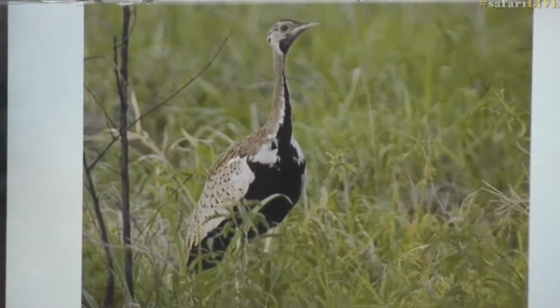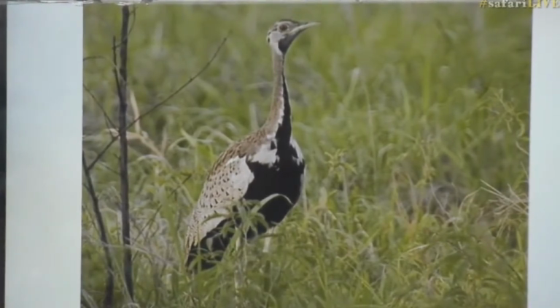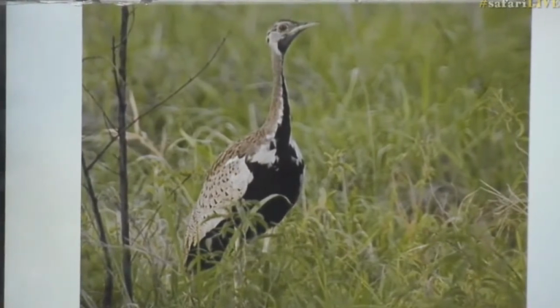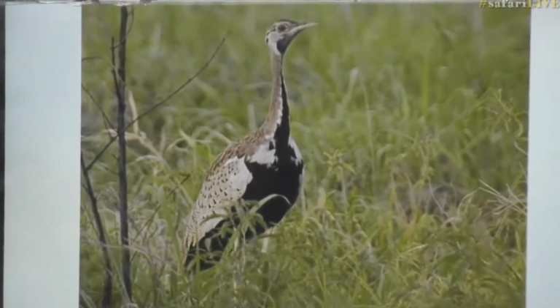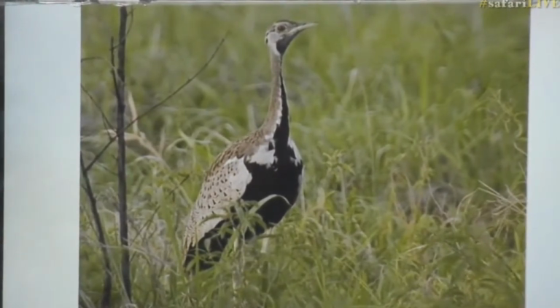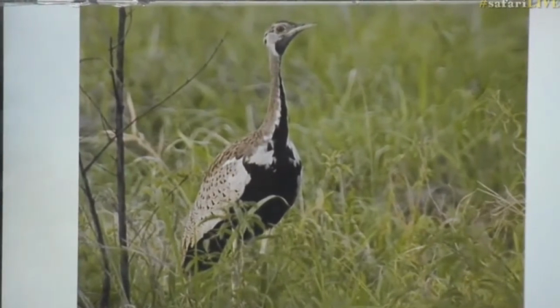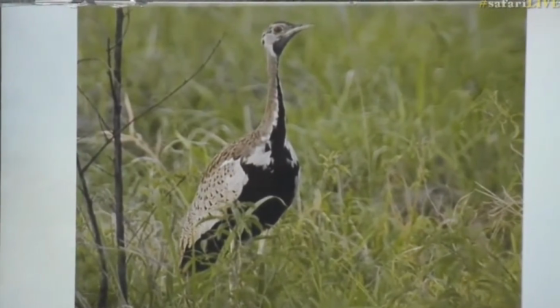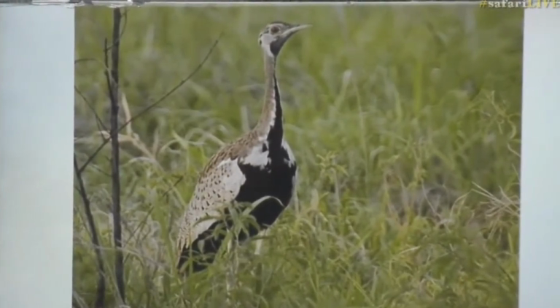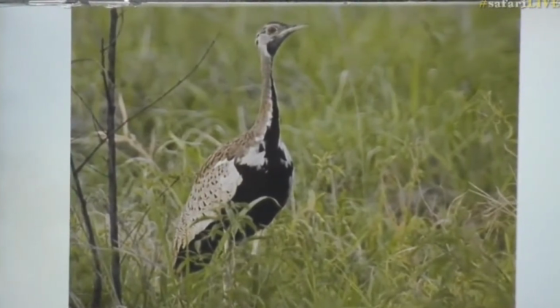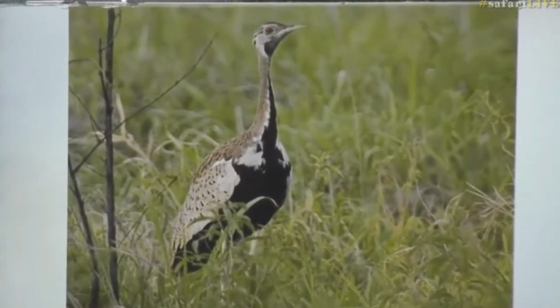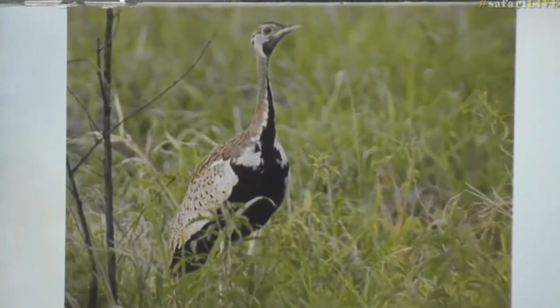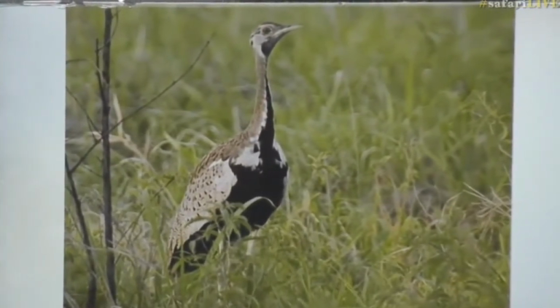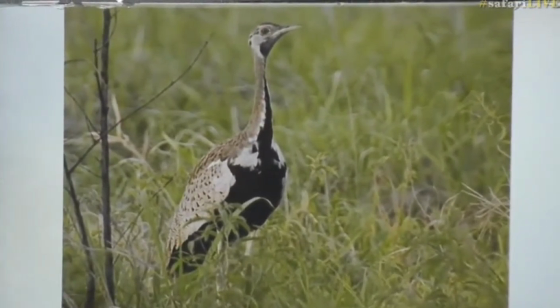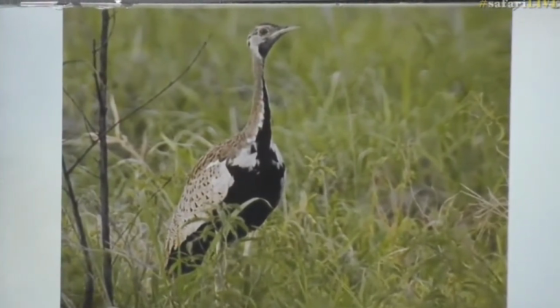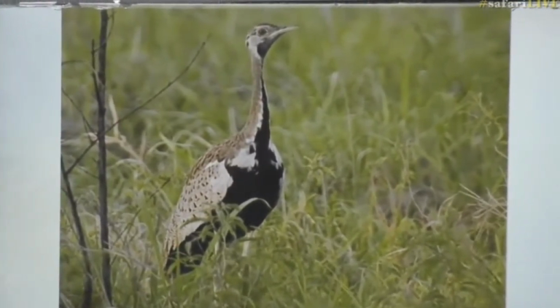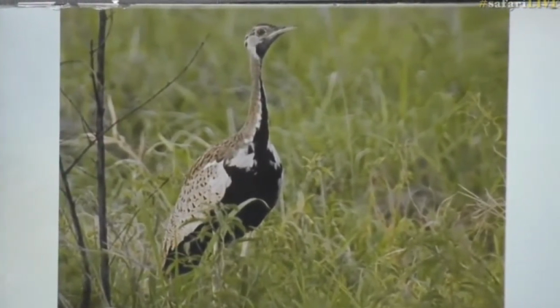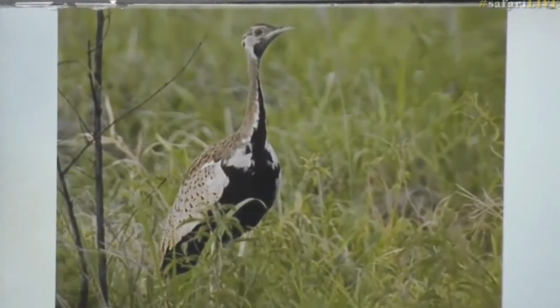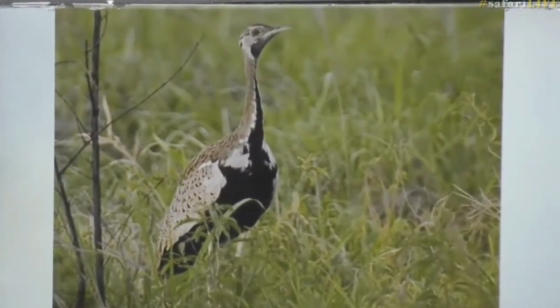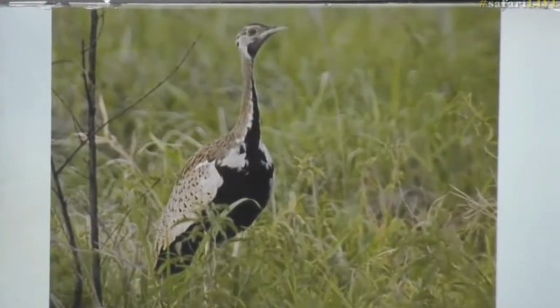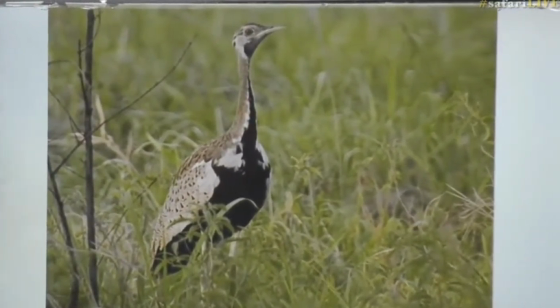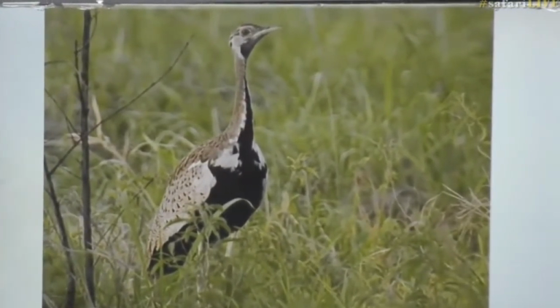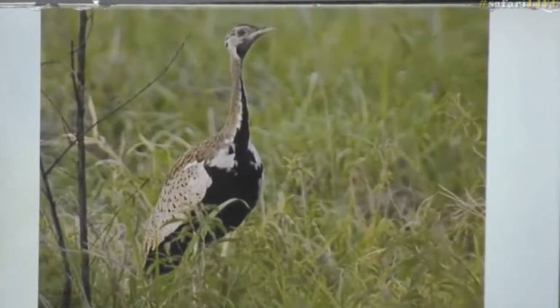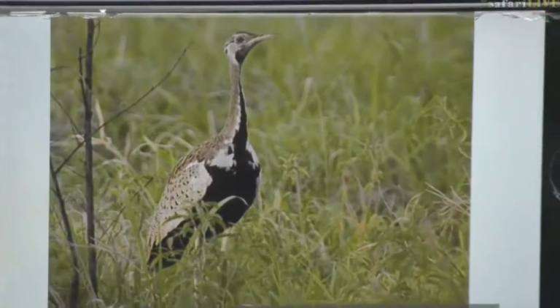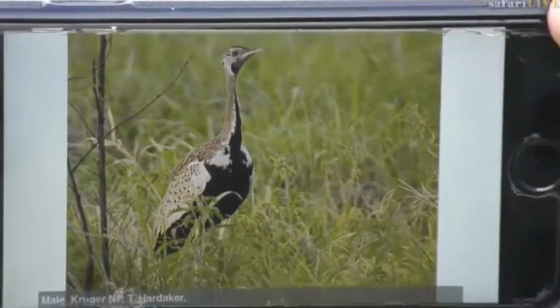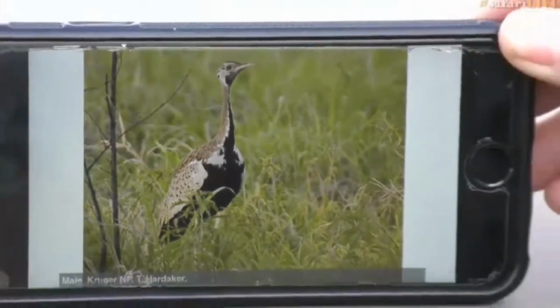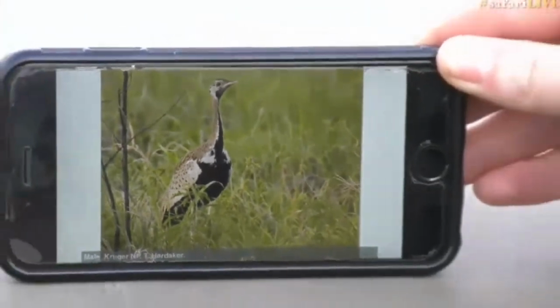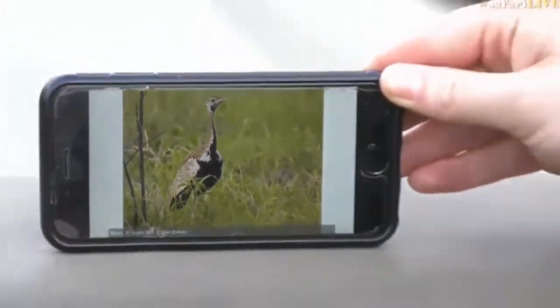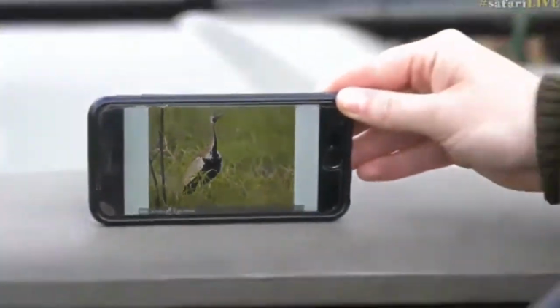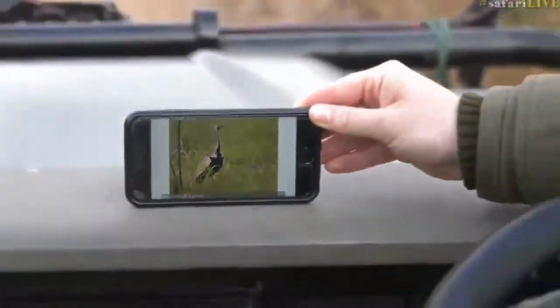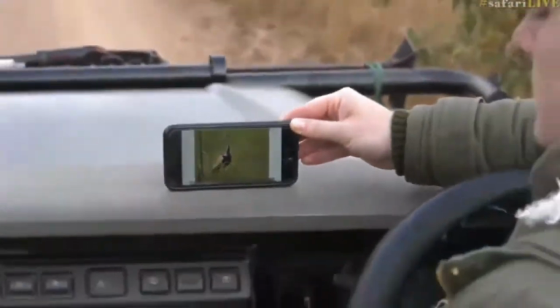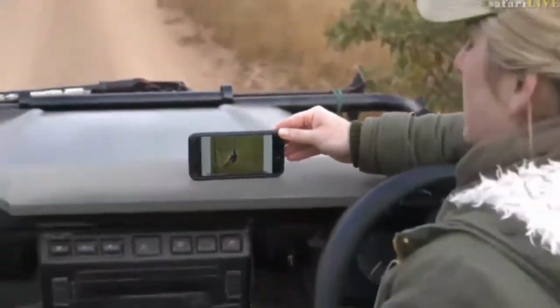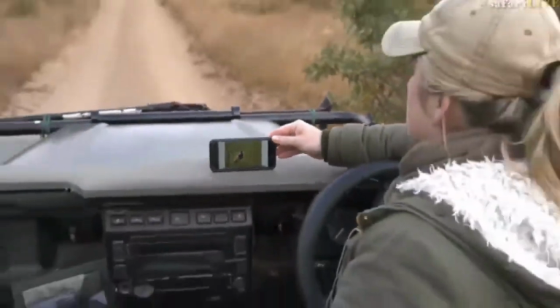They're also much smaller in size compared to the bustard. But this is the male — very cool. Right, let's carry on and see what else we can find.